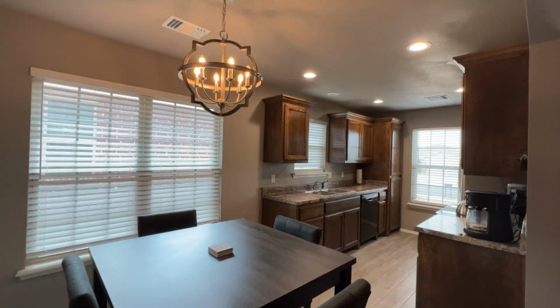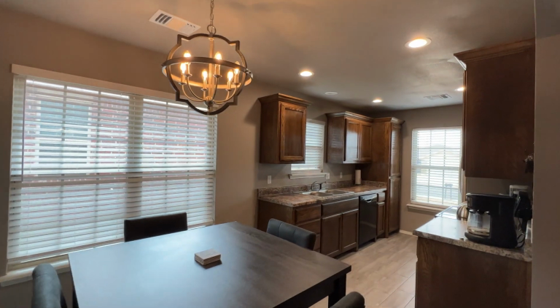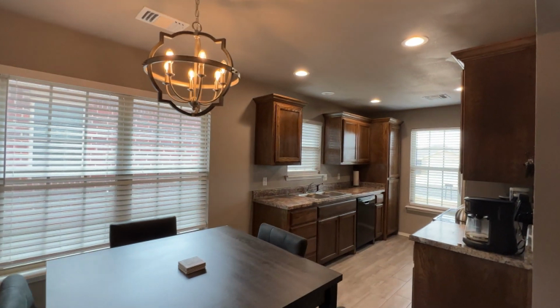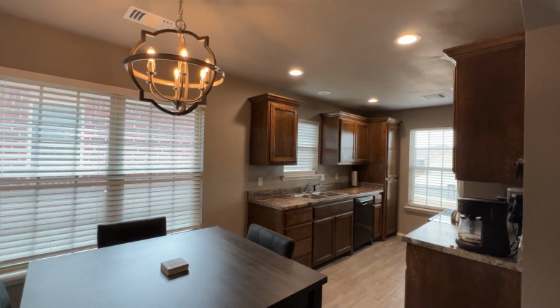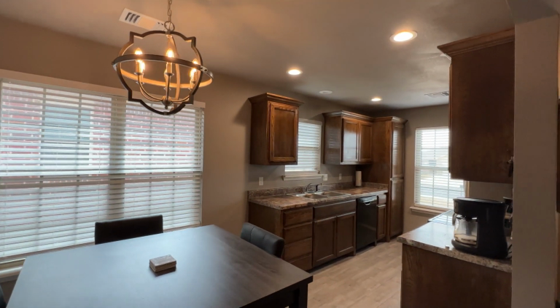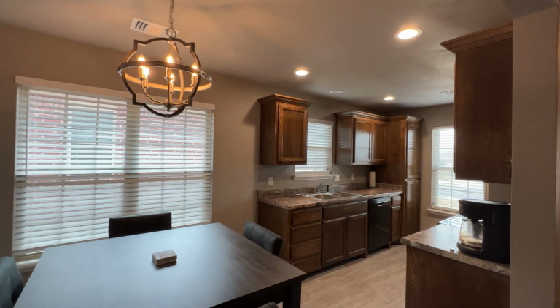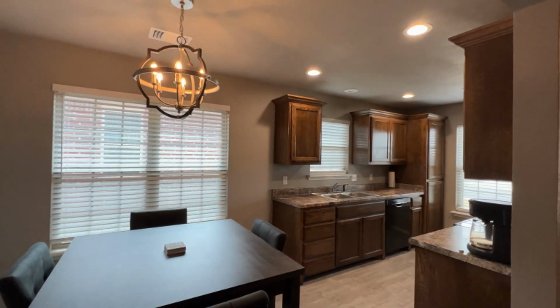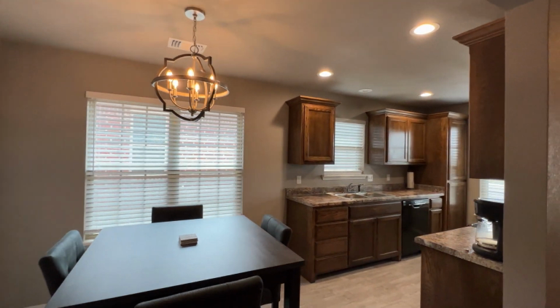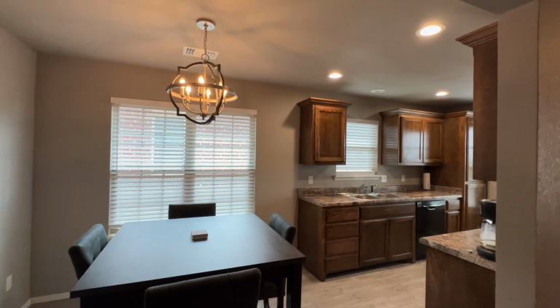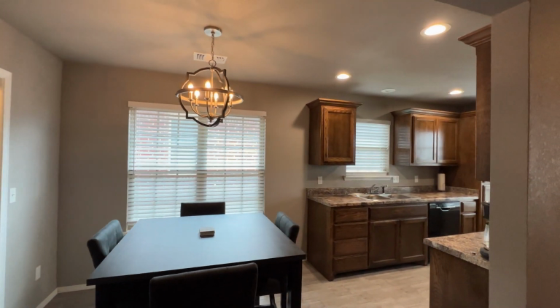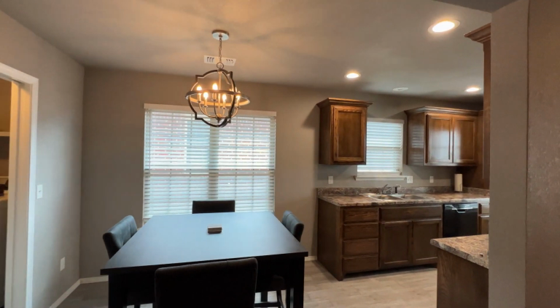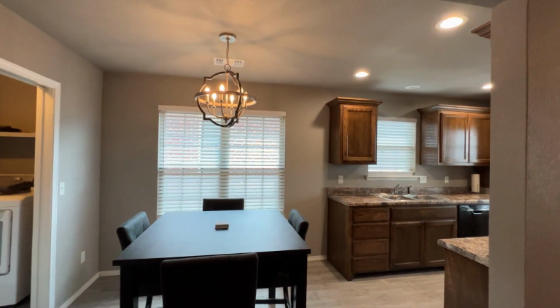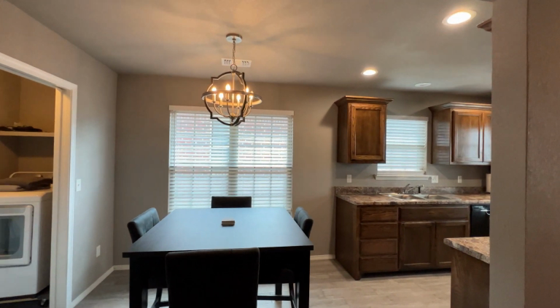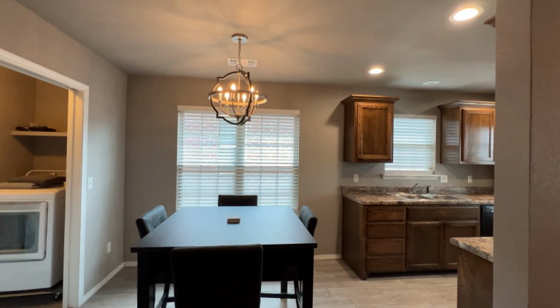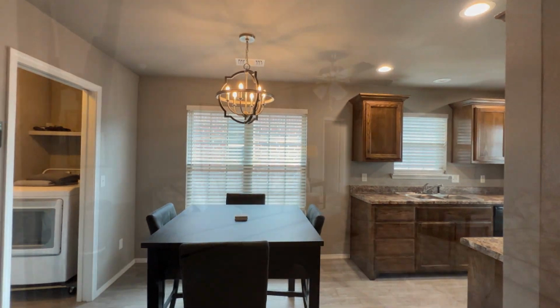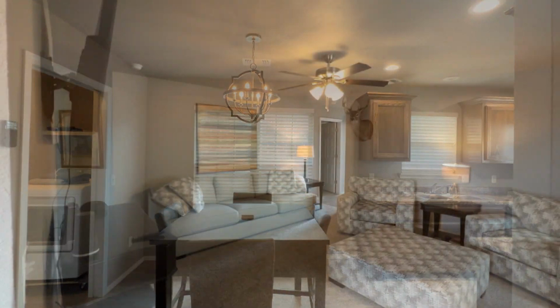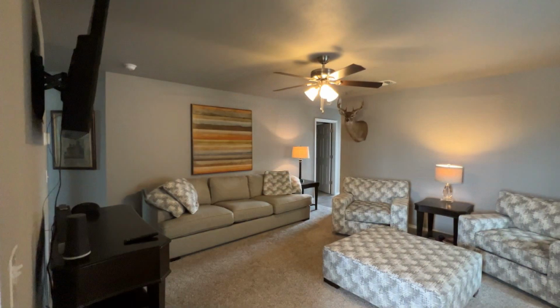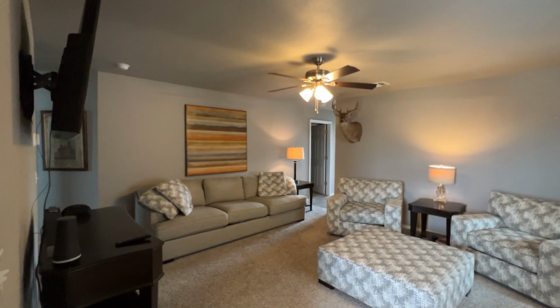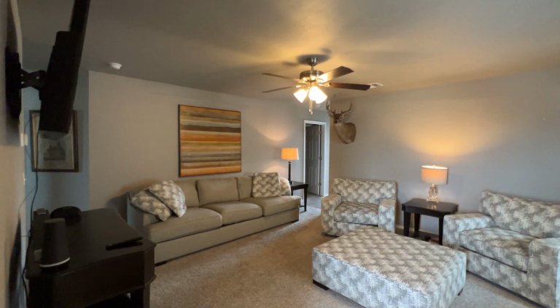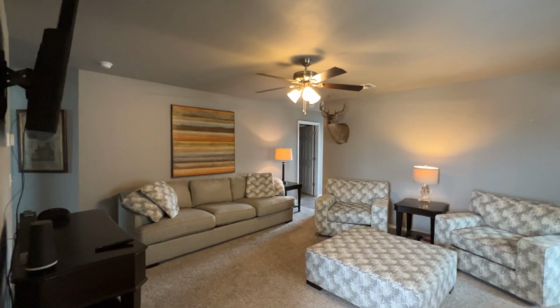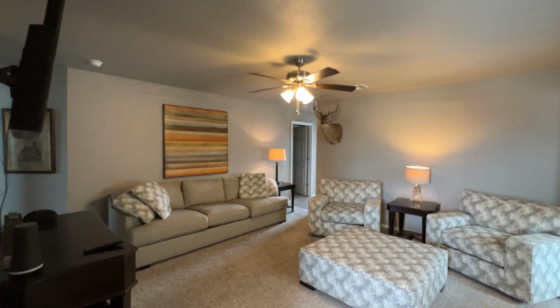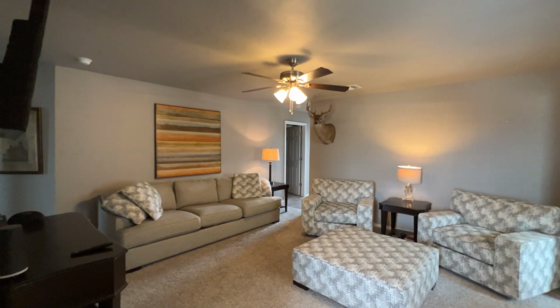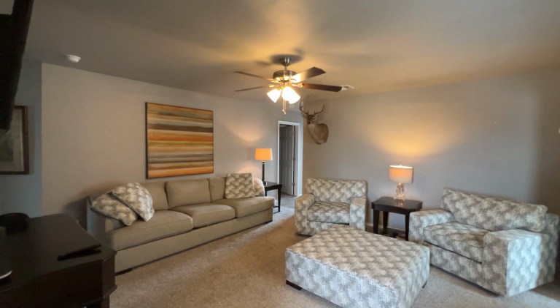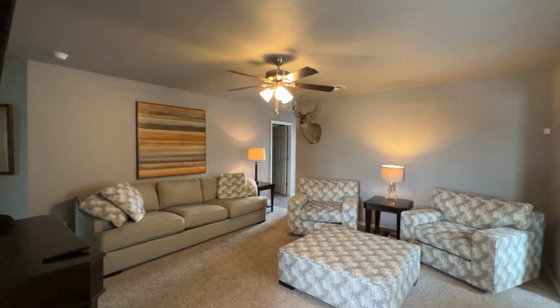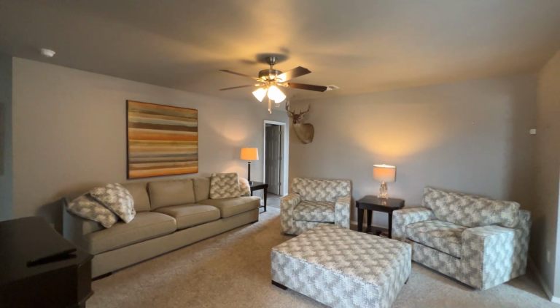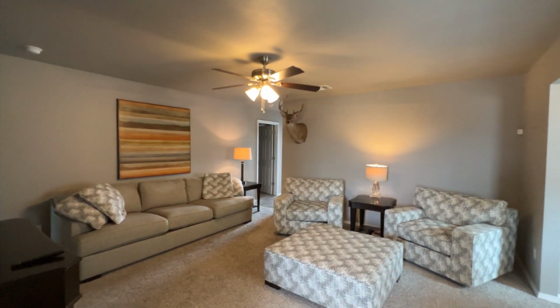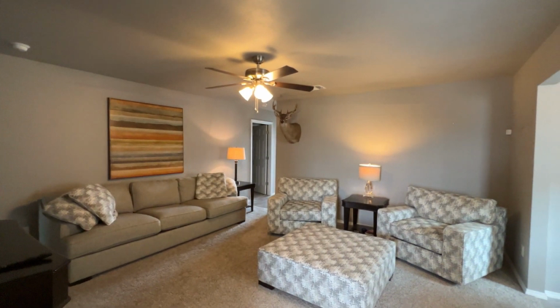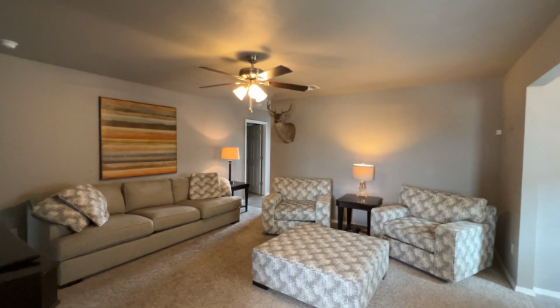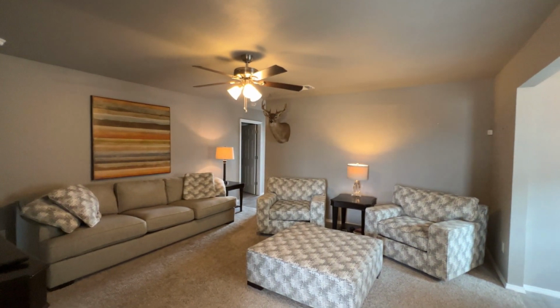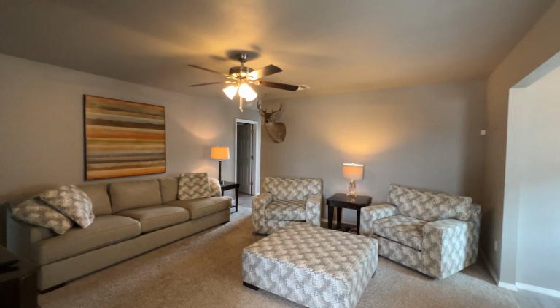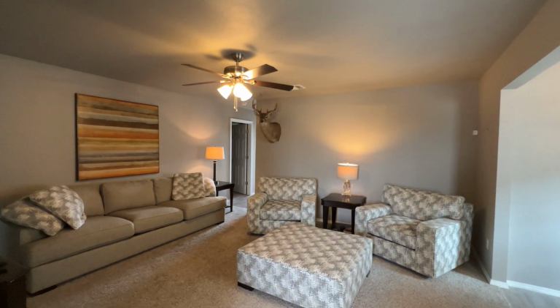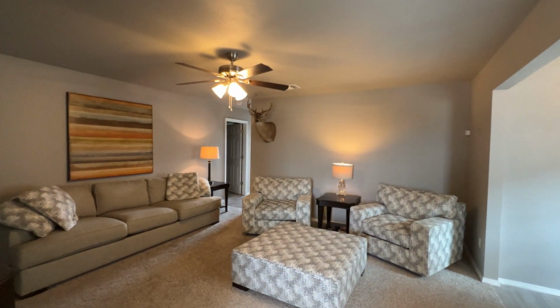Spacious fenced backyard. This home is move-in ready. This is a must-see home and will sell fast.